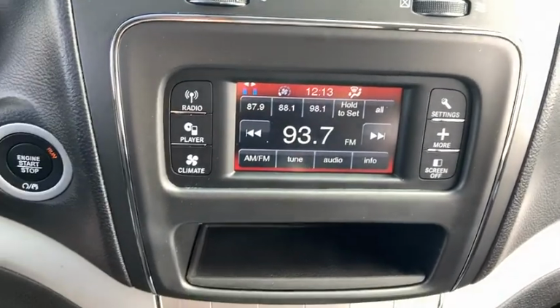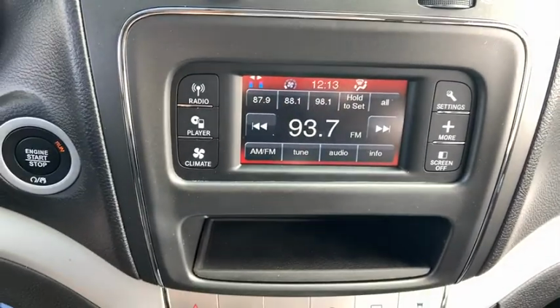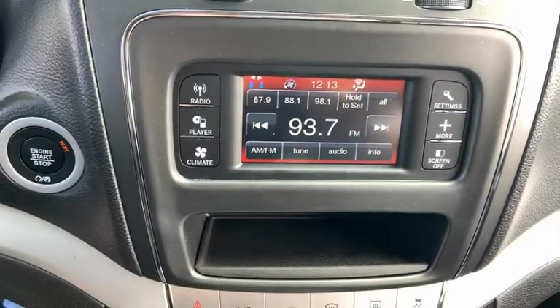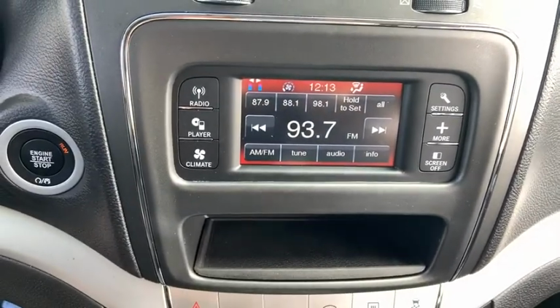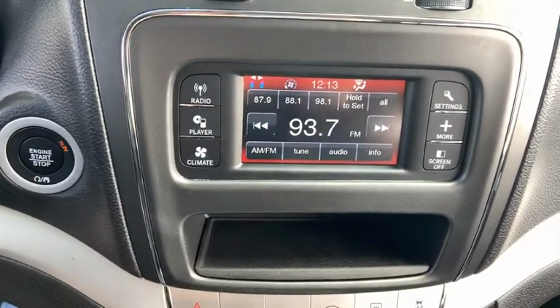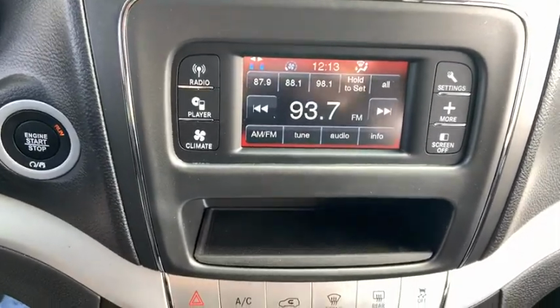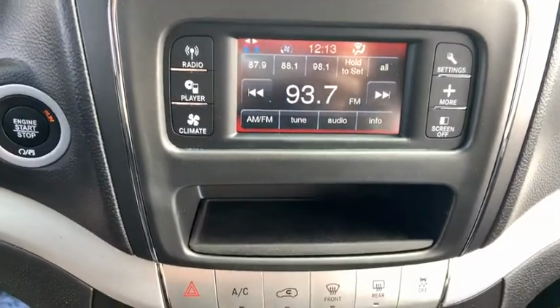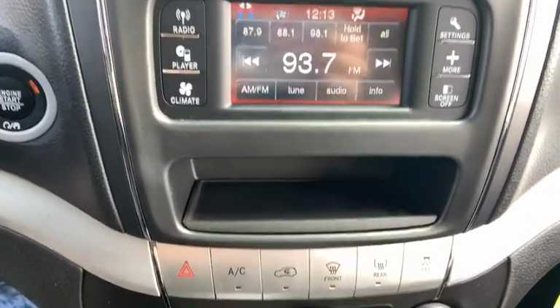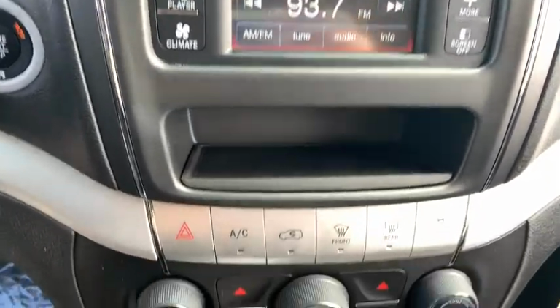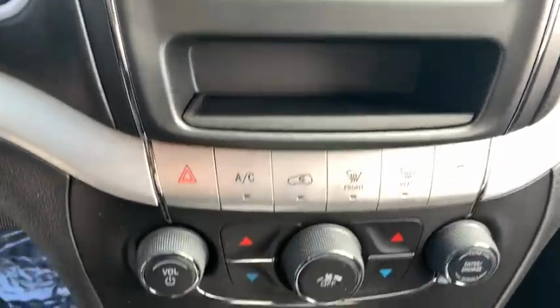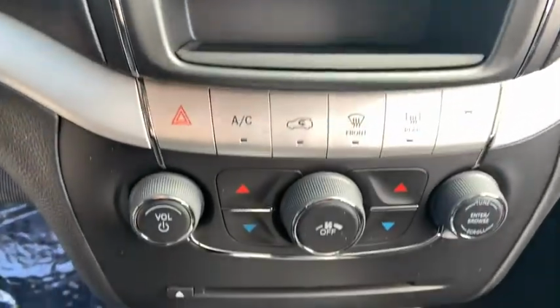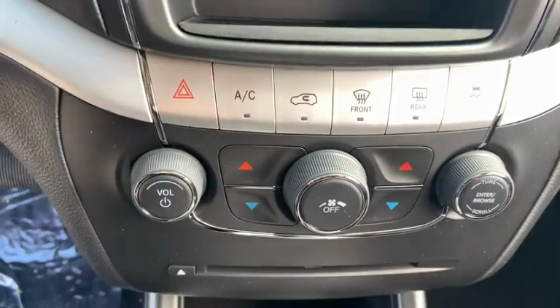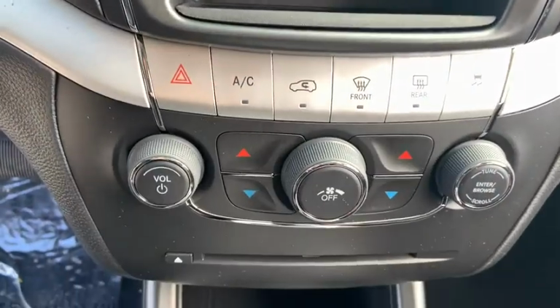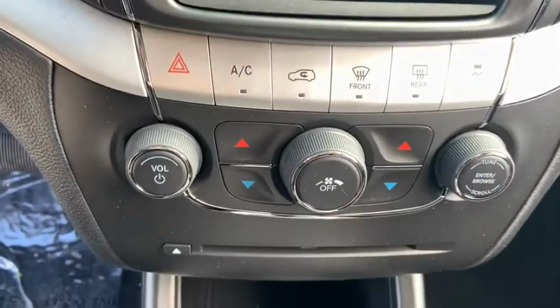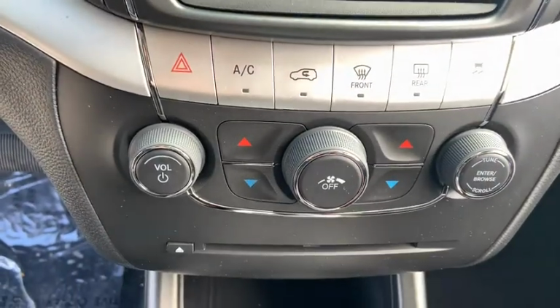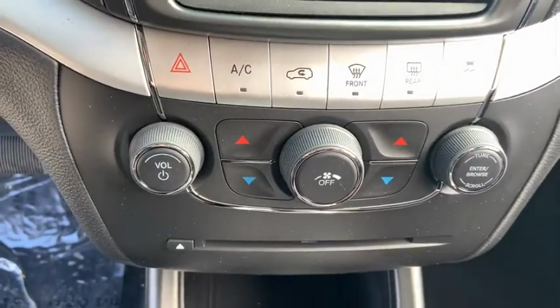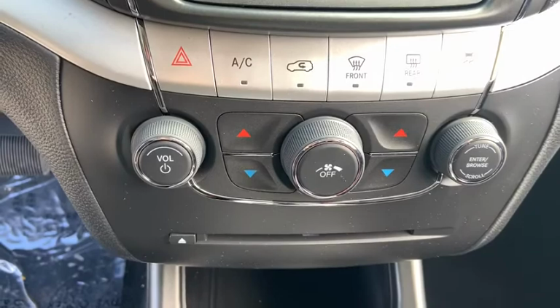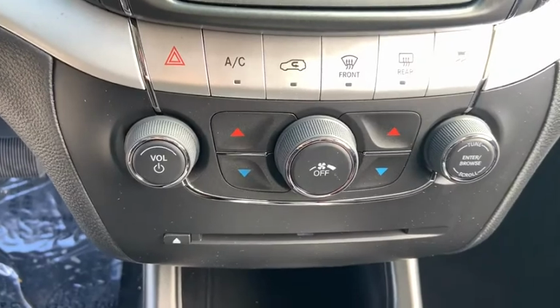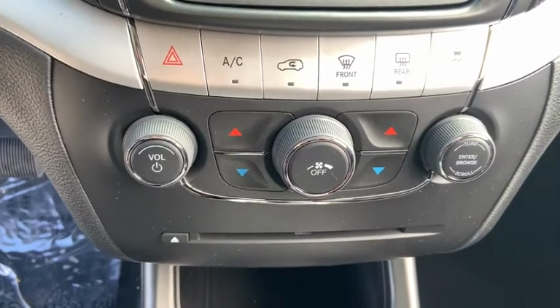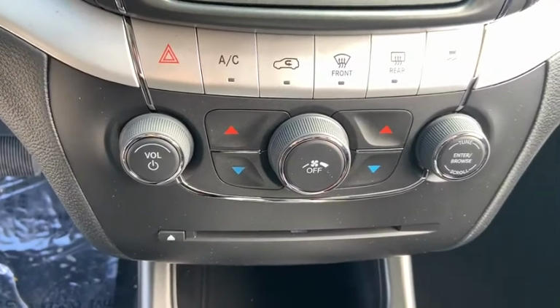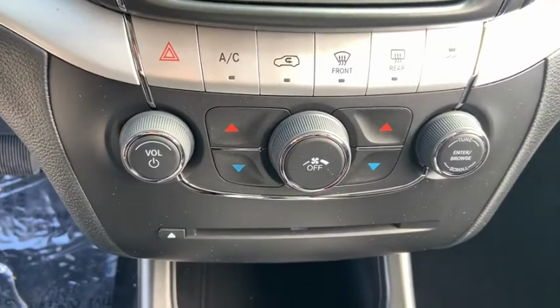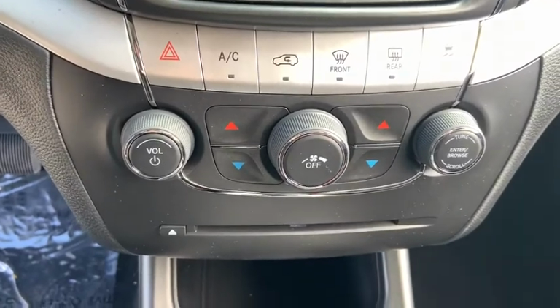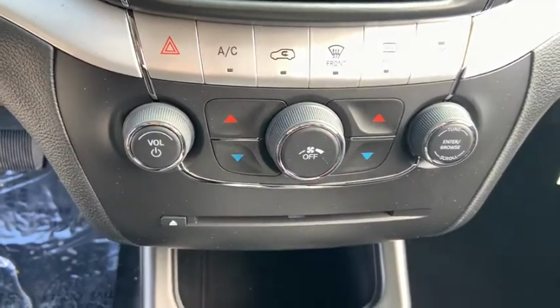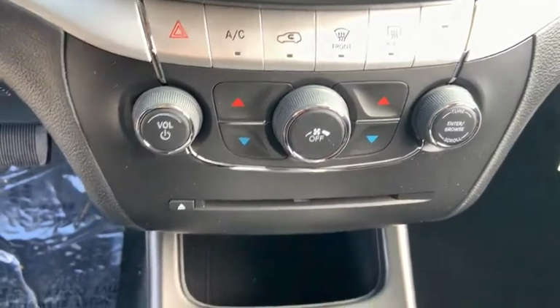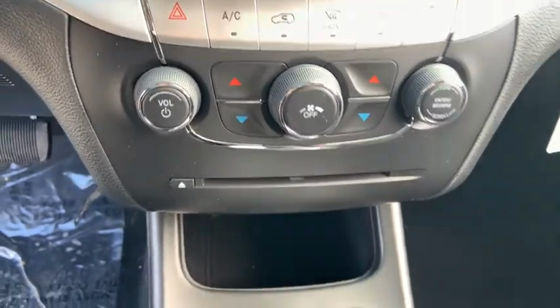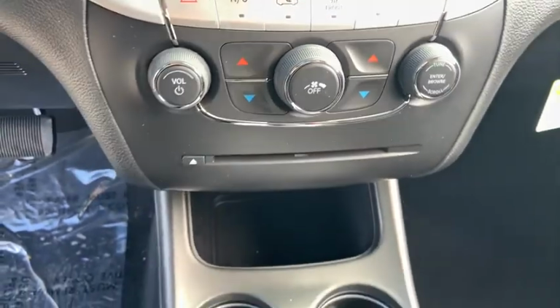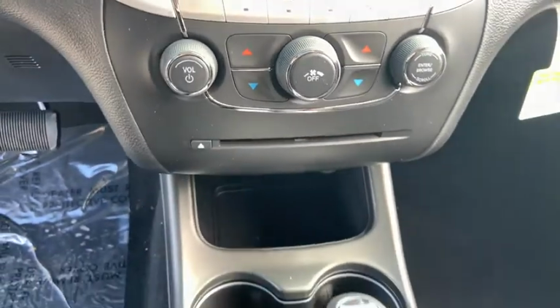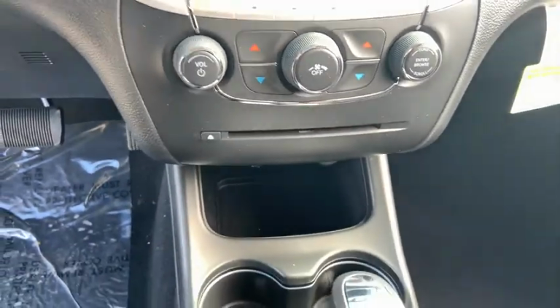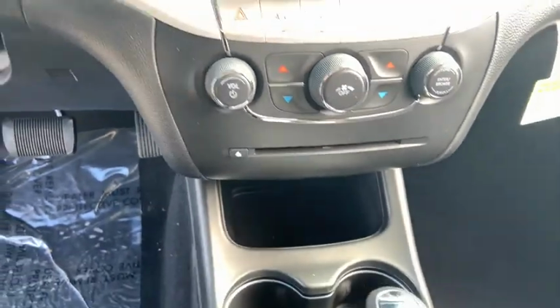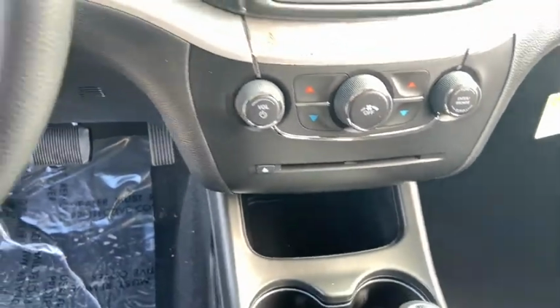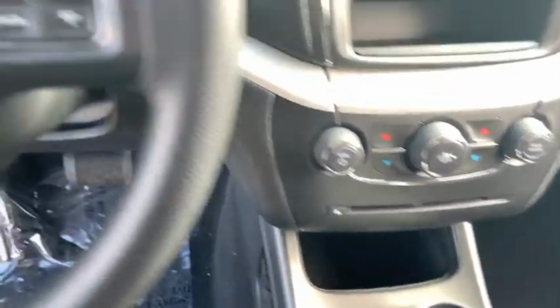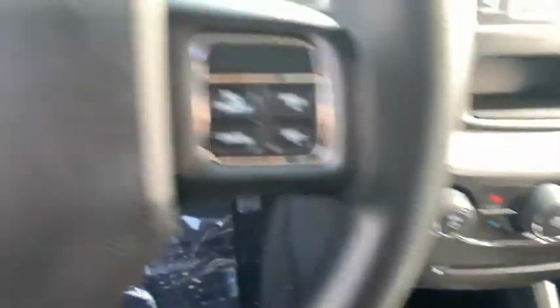Daytime running lights, tachometer, rear wiper, power heated outside mirrors, privacy glass, tire pressure monitoring system.